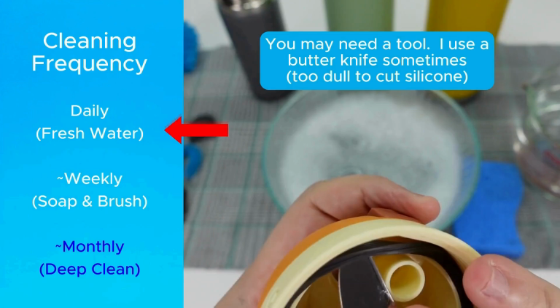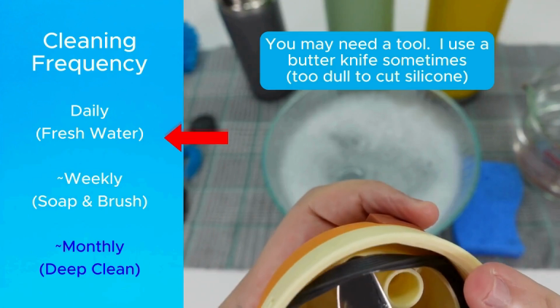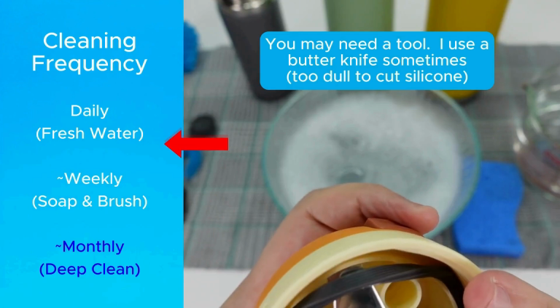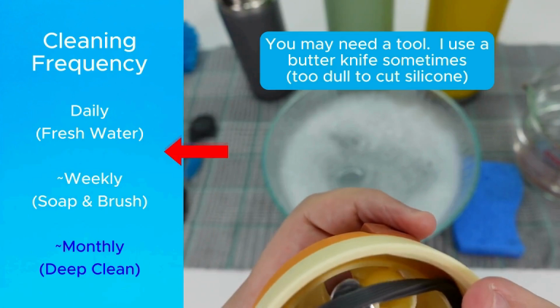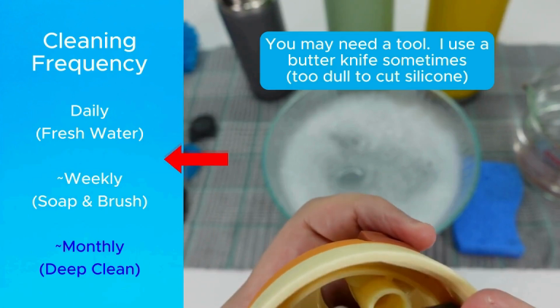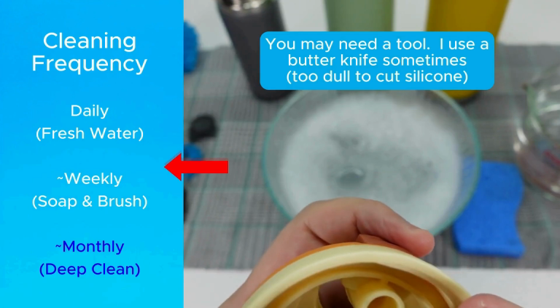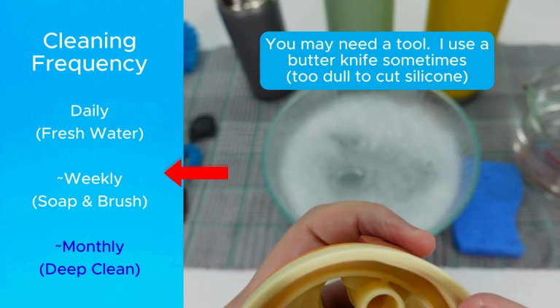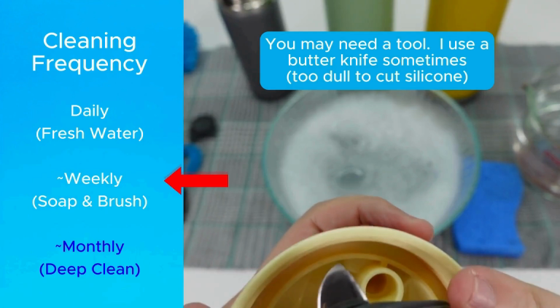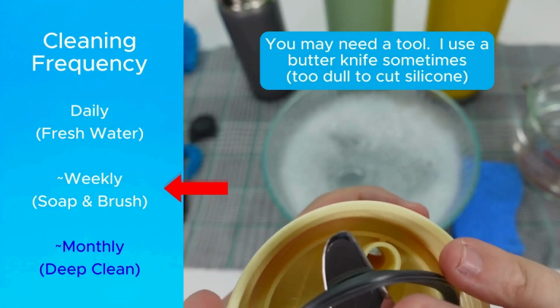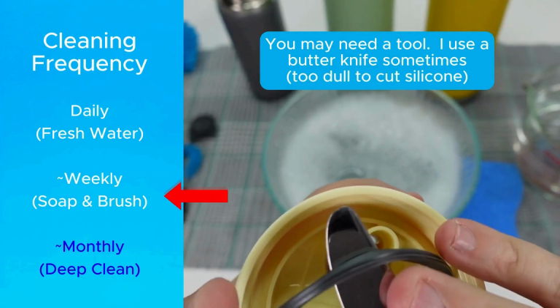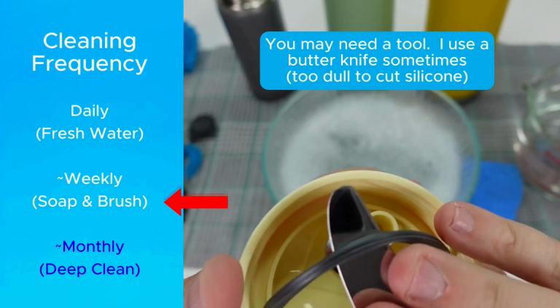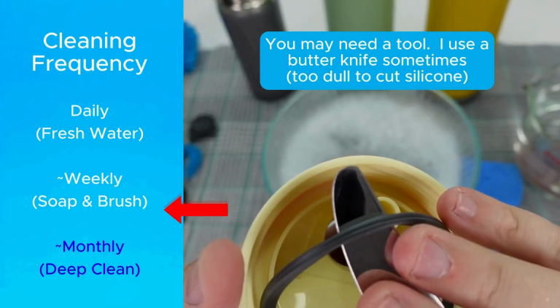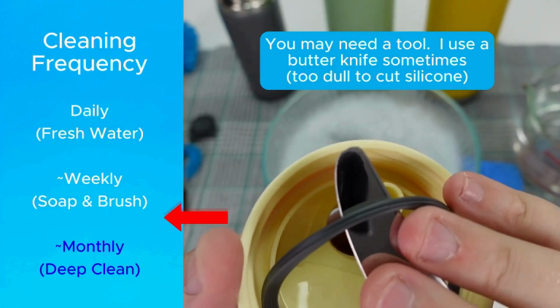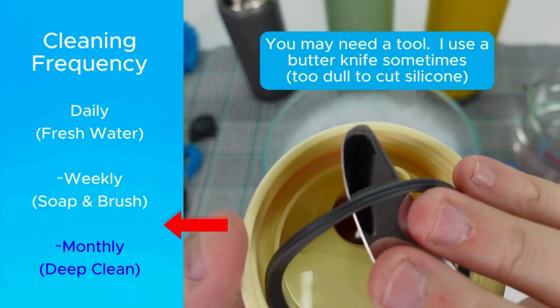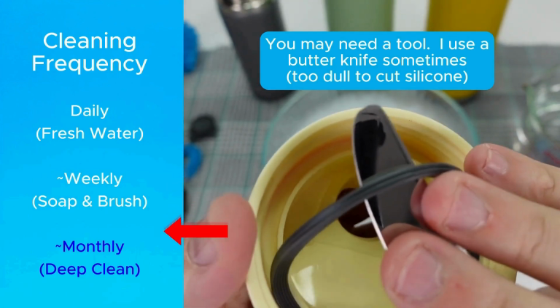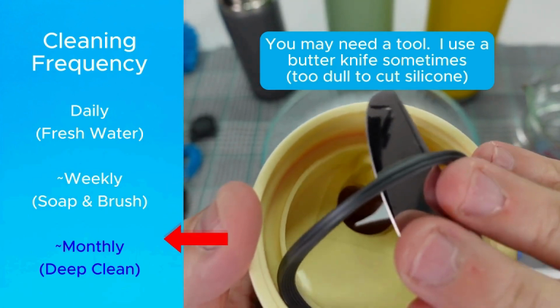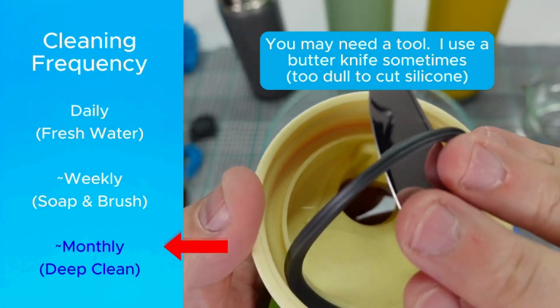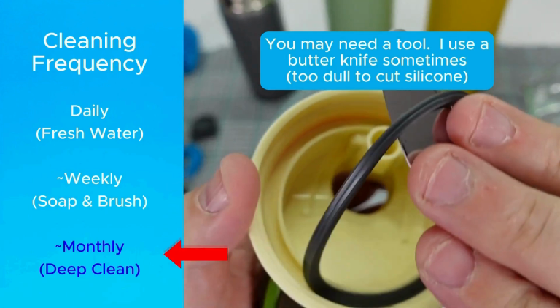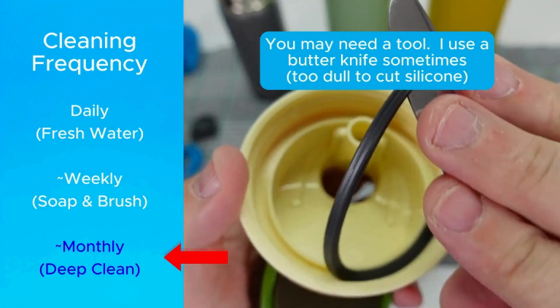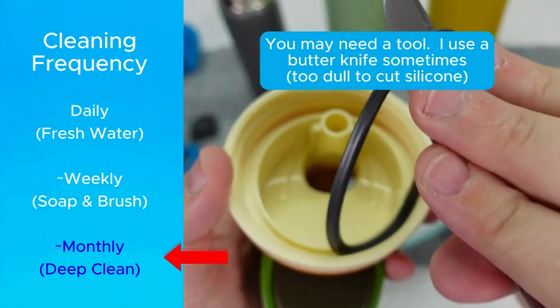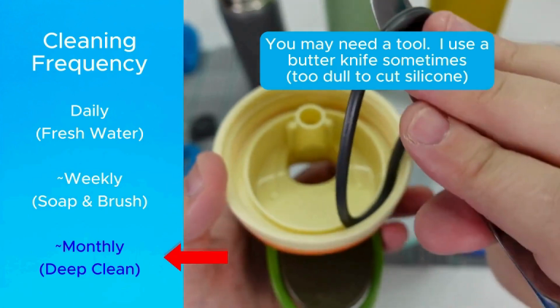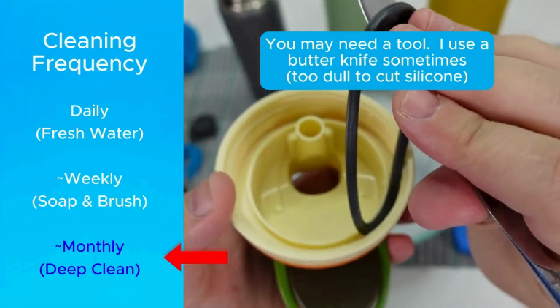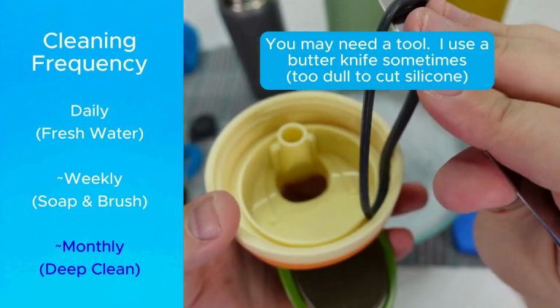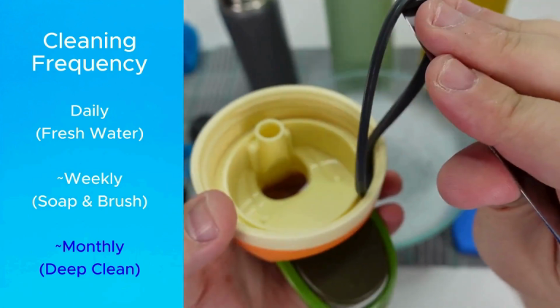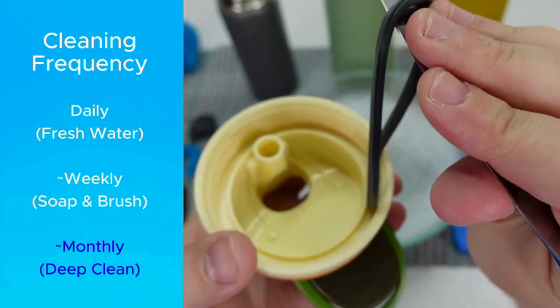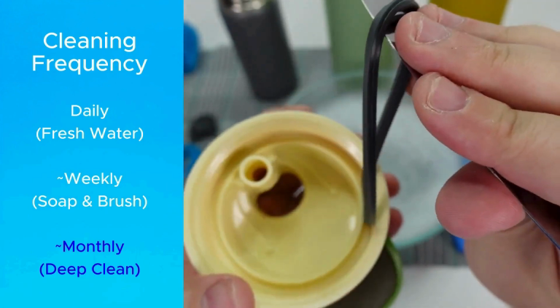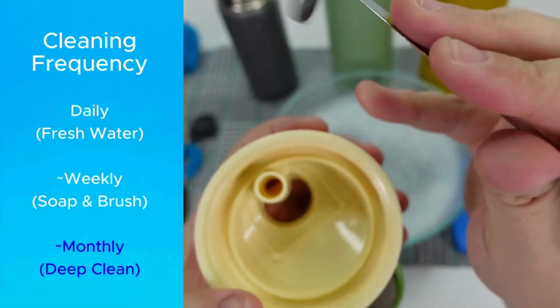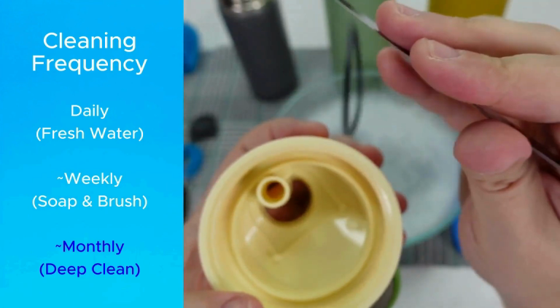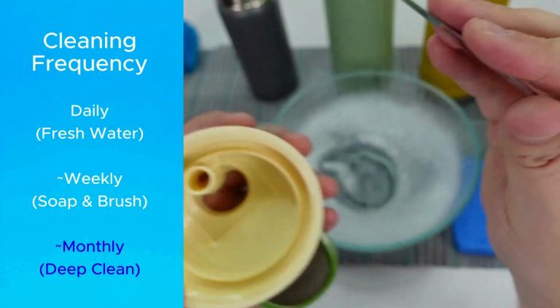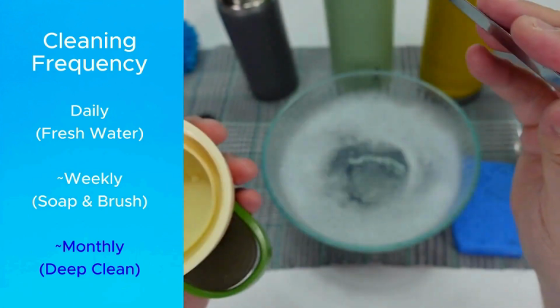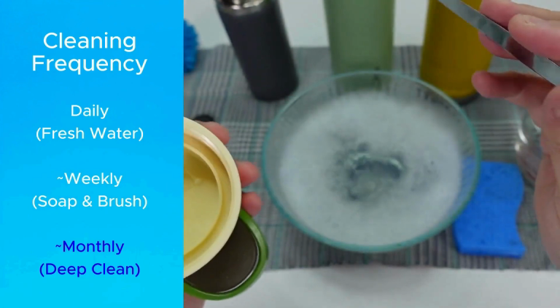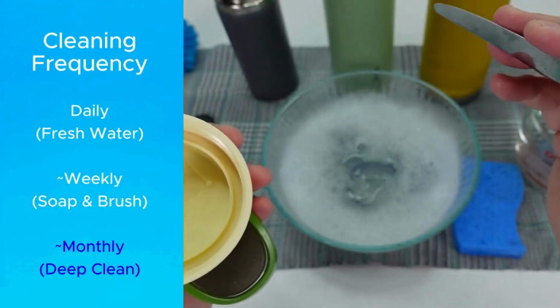I'll leave a link to a video with our recommended cleaning schedule in the description. Hope this helps, and happy hydrating!